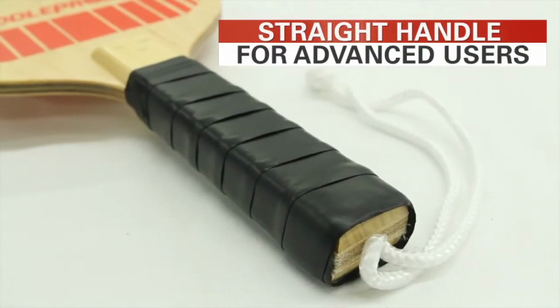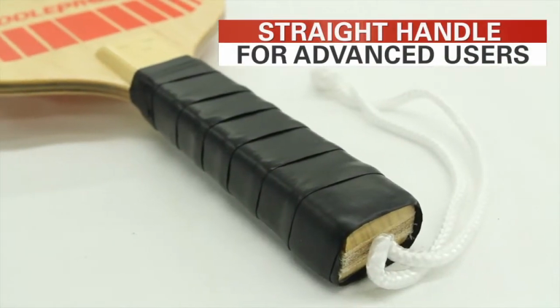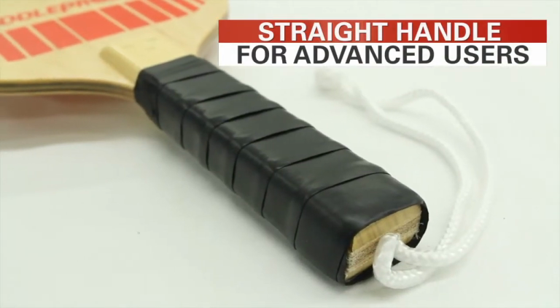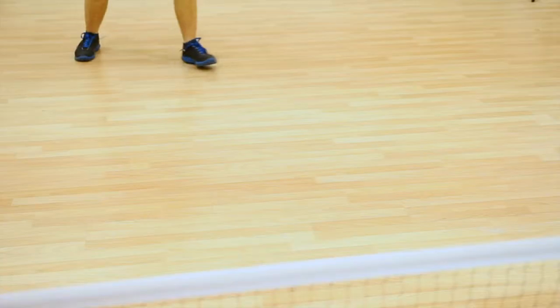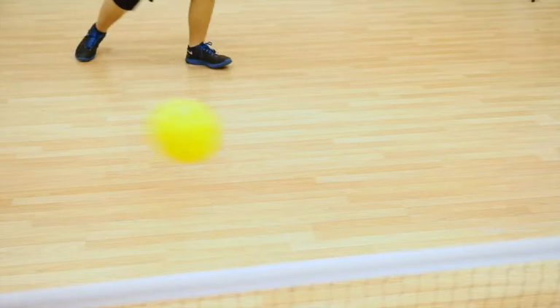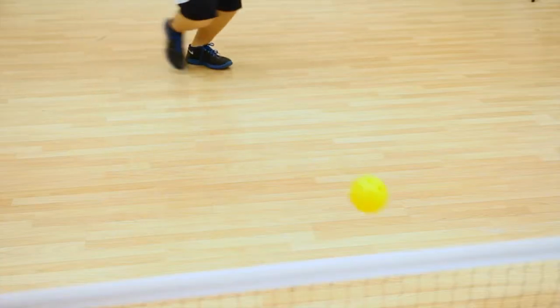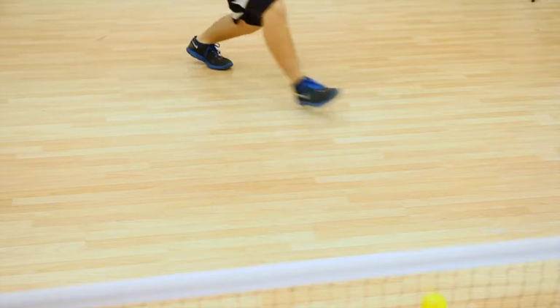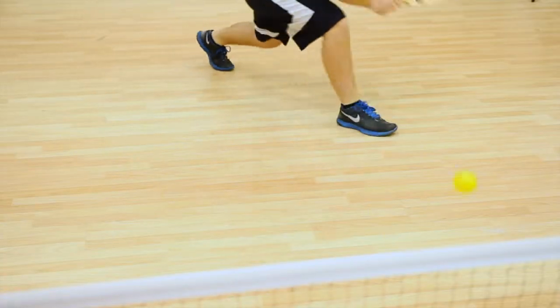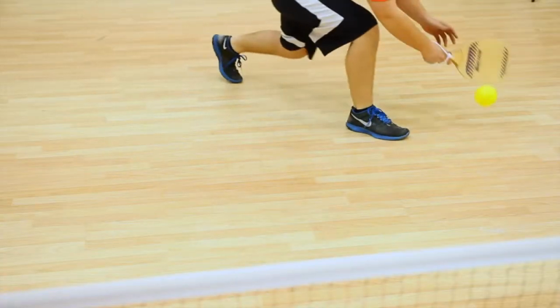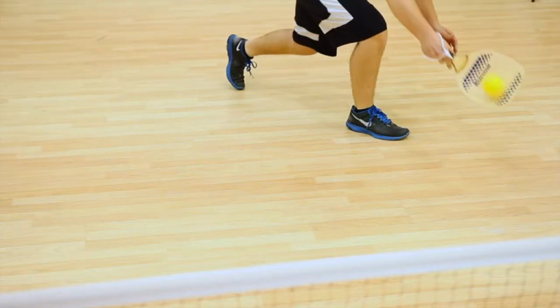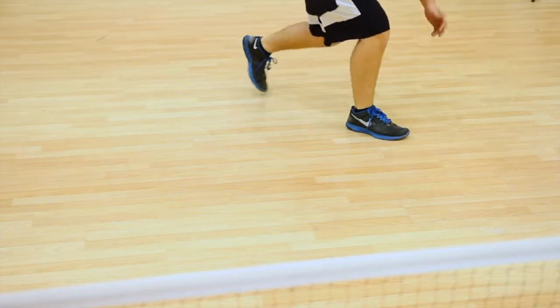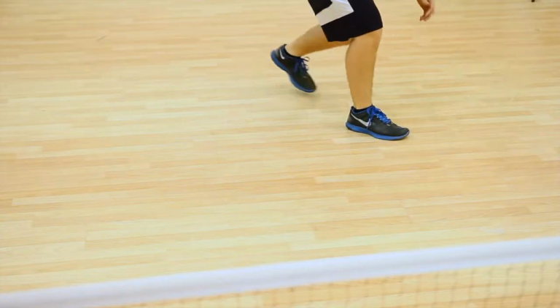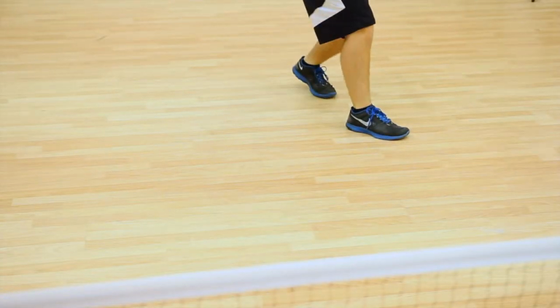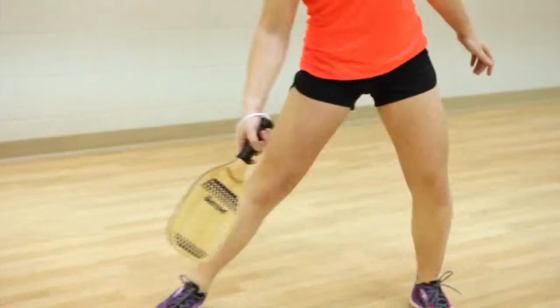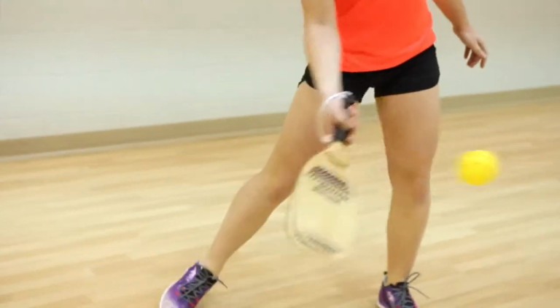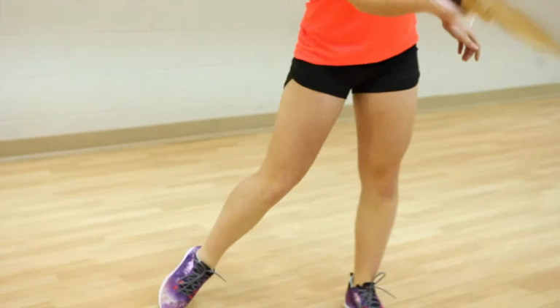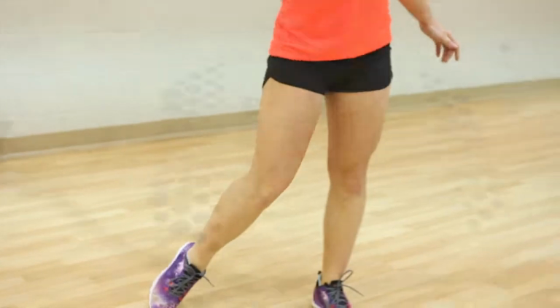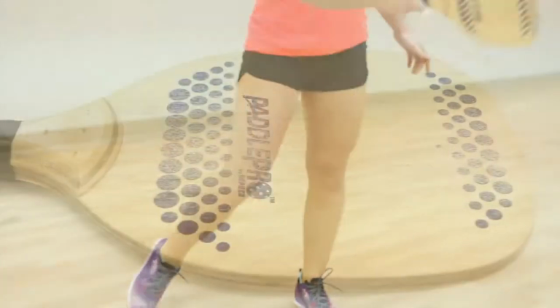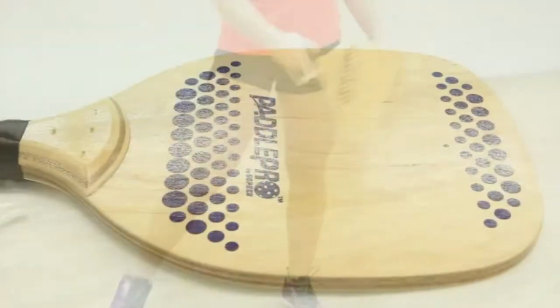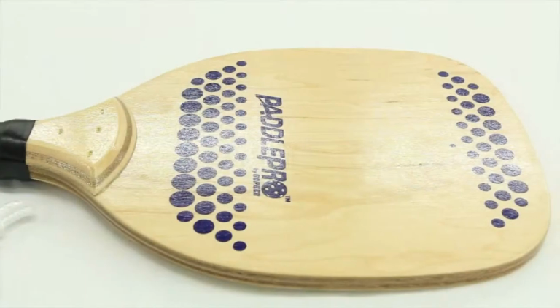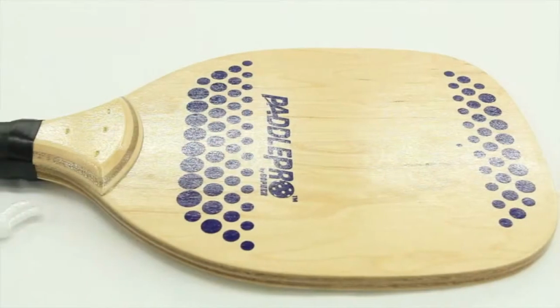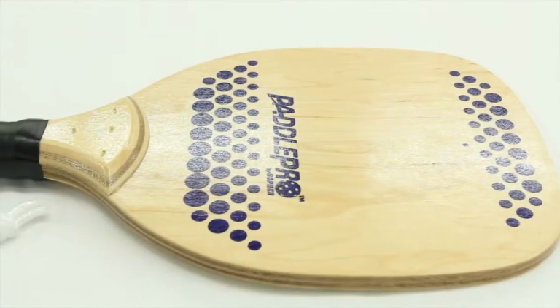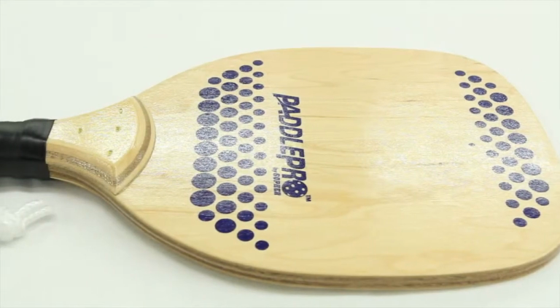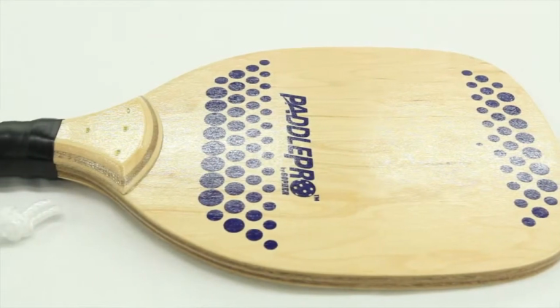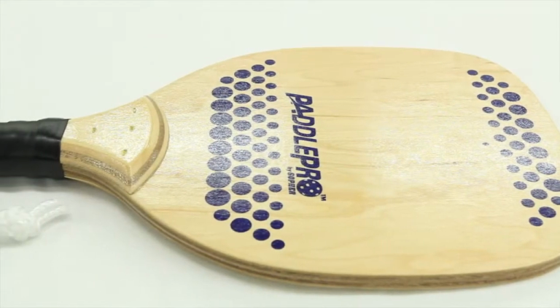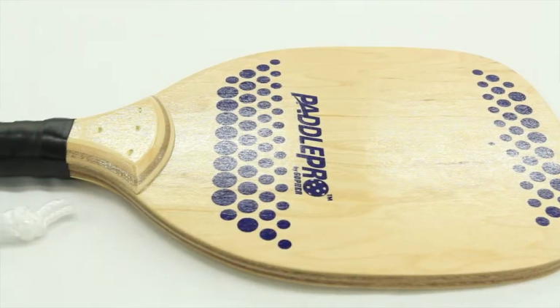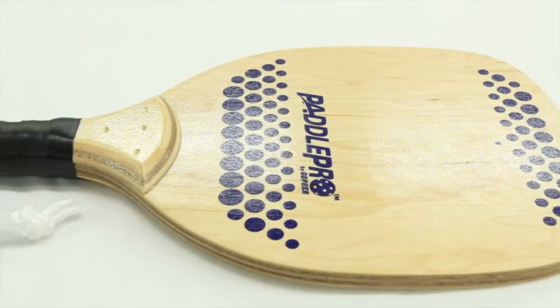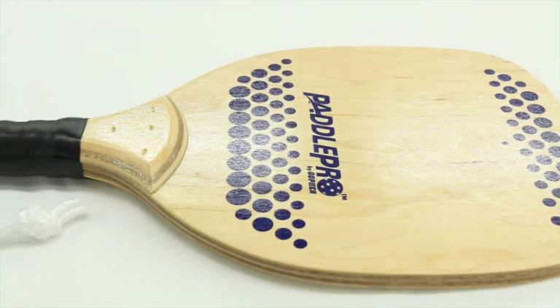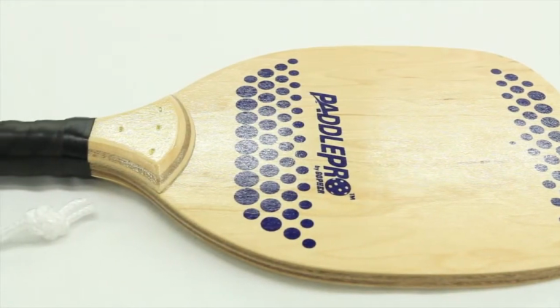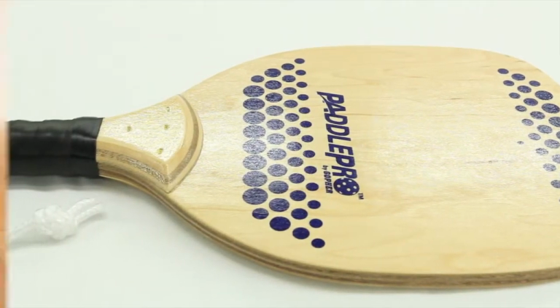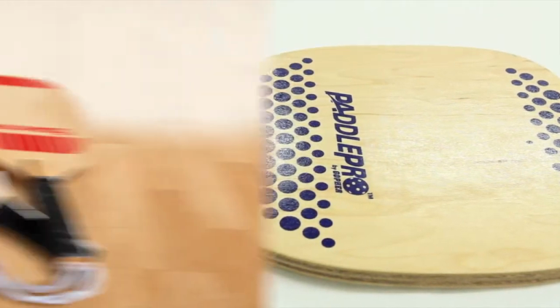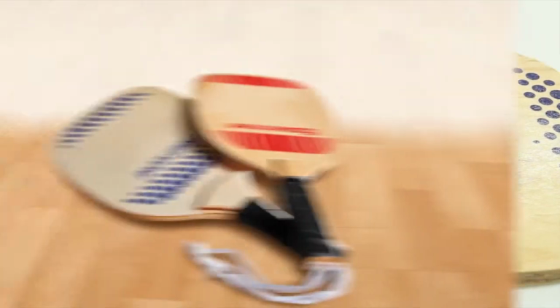Our best performing paddles never need a substitute during gameplay. Paddle Pro Paddles, only from Gopher.